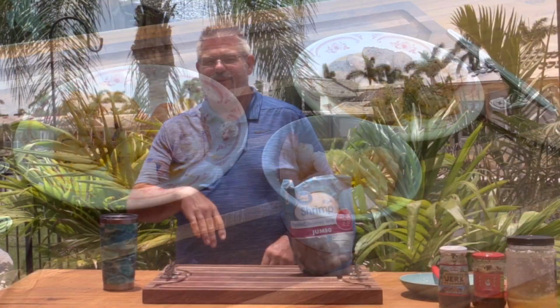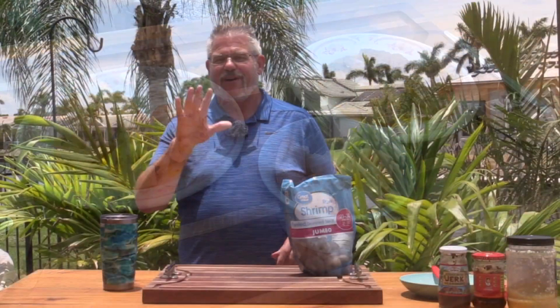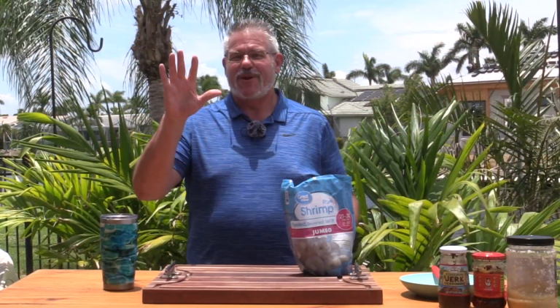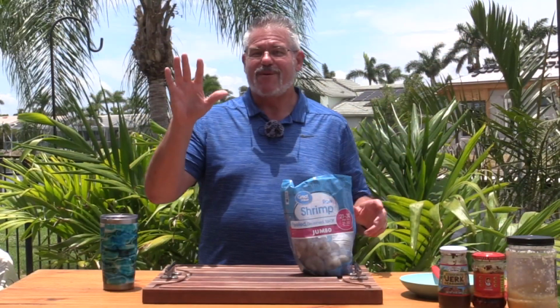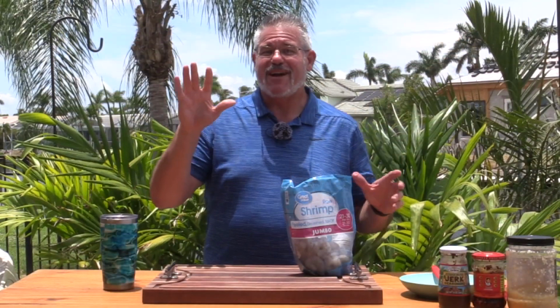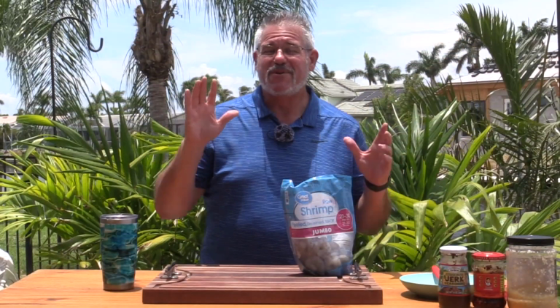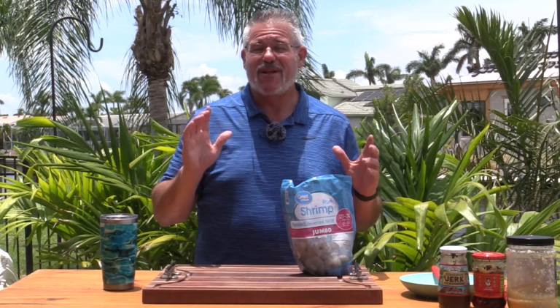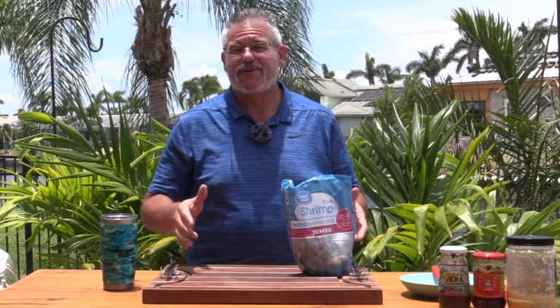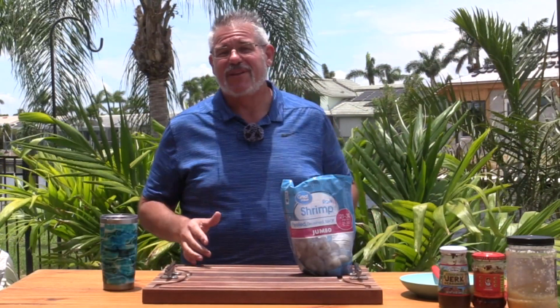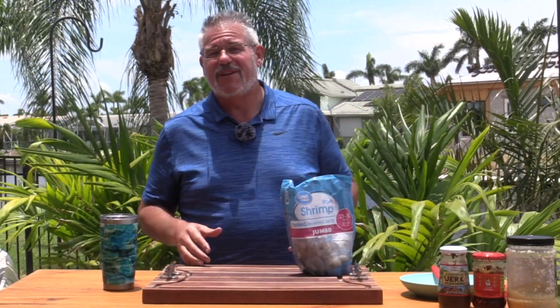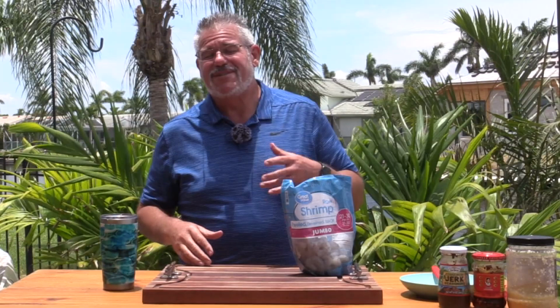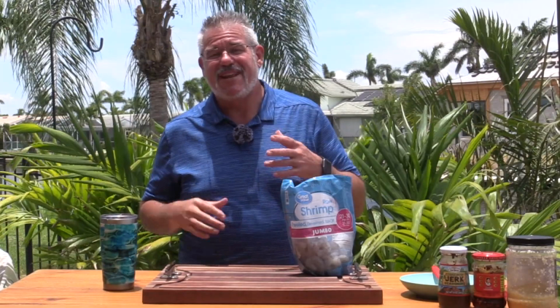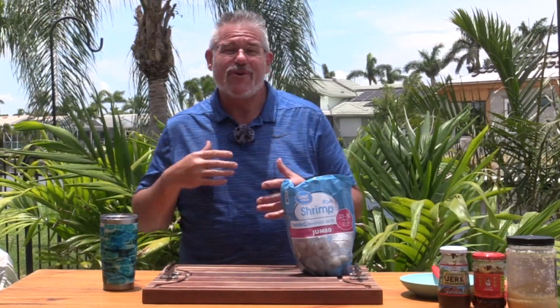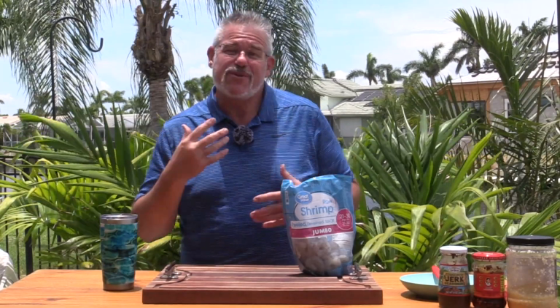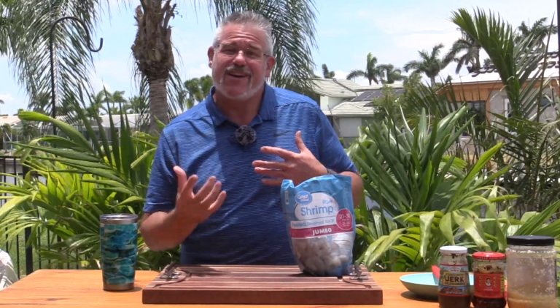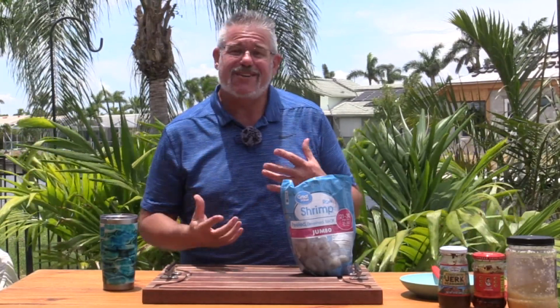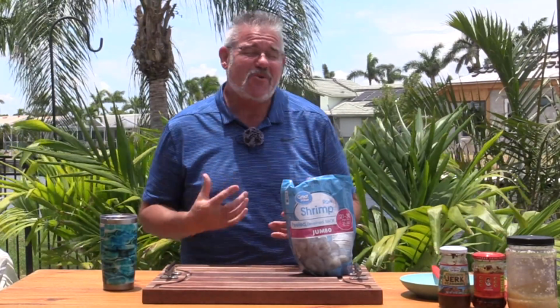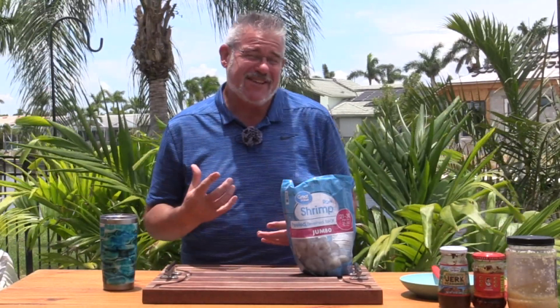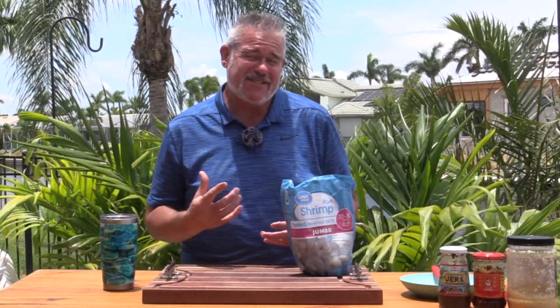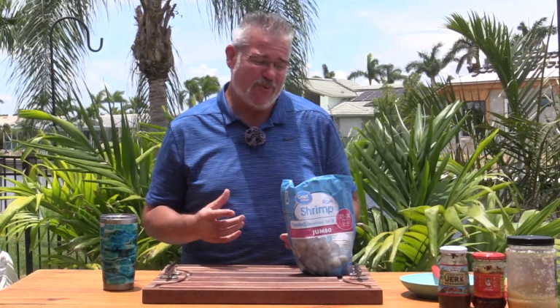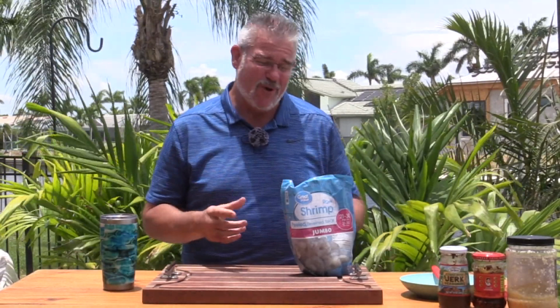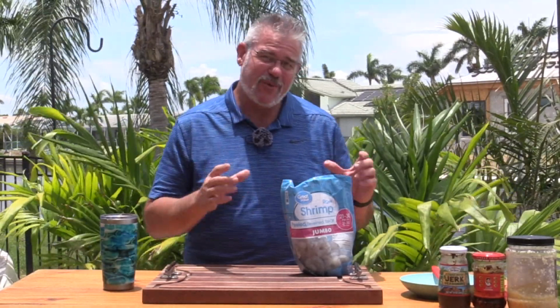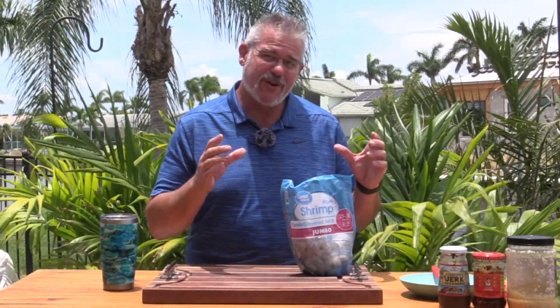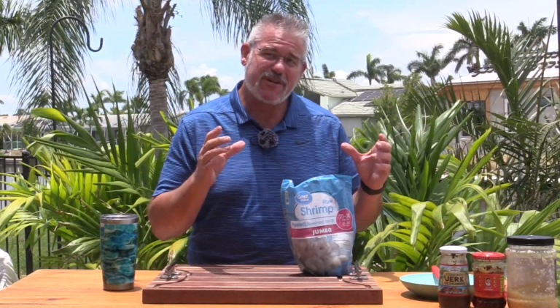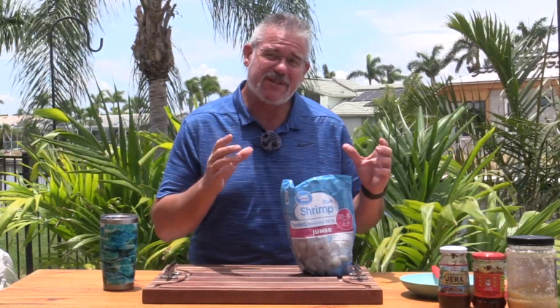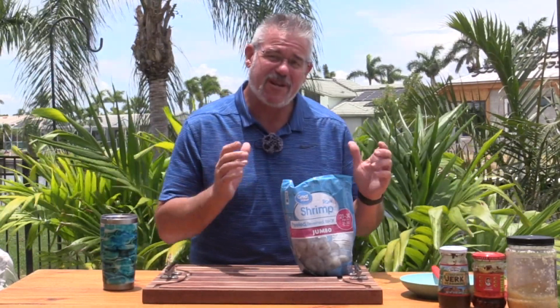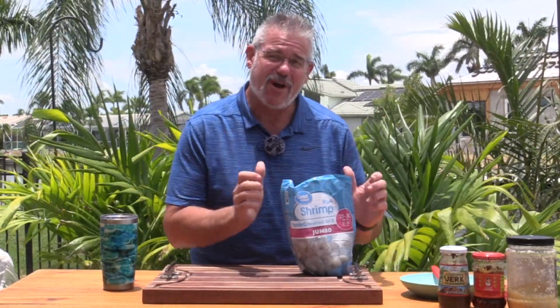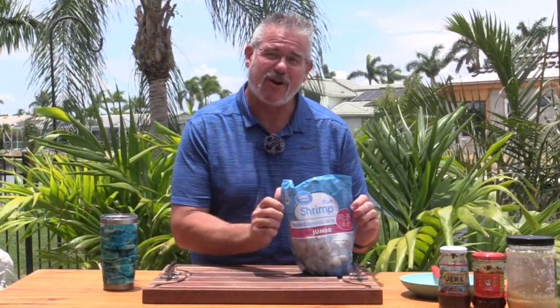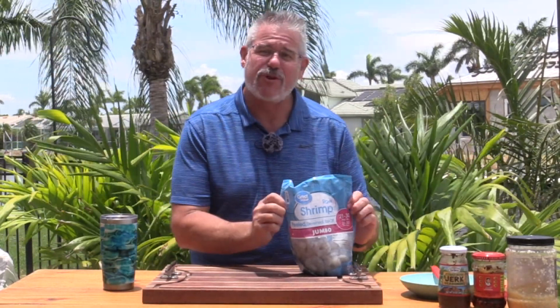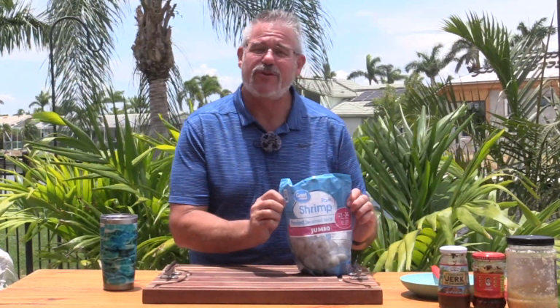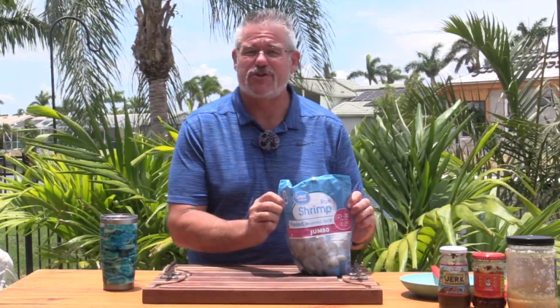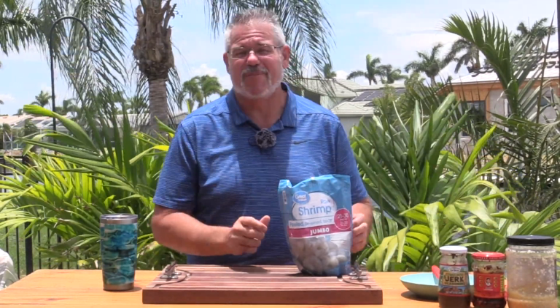Hey everybody, welcome back to another grilling video. Today we're doing a nice quick and simple one — we are going to be doing some grilled shrimp.